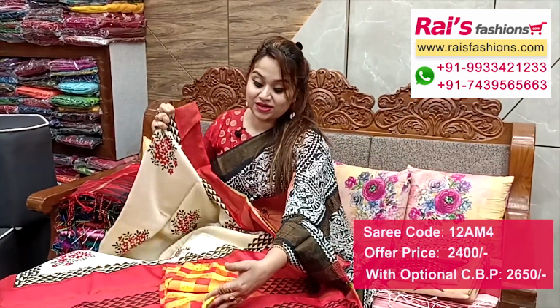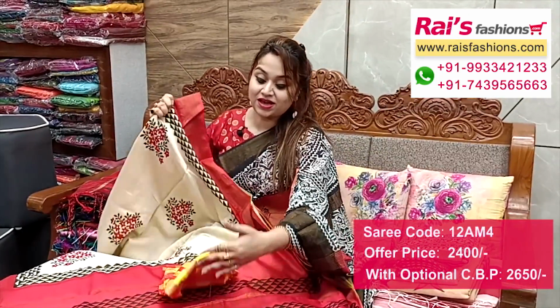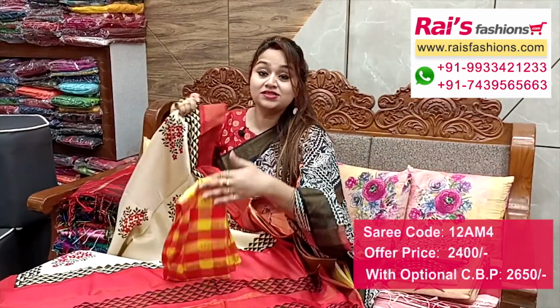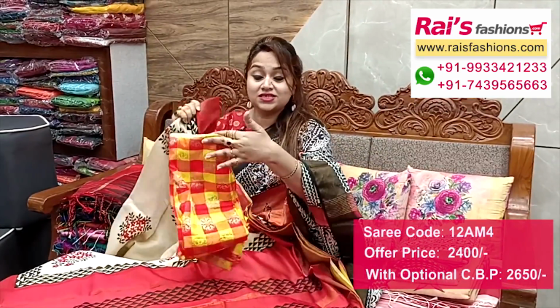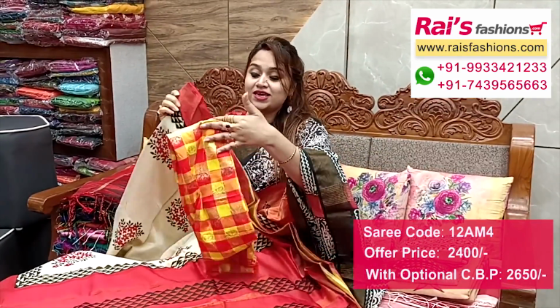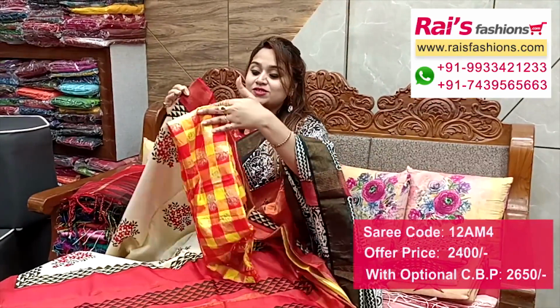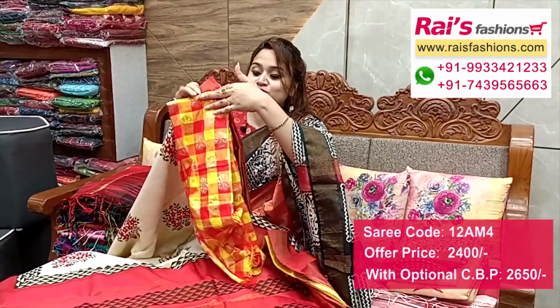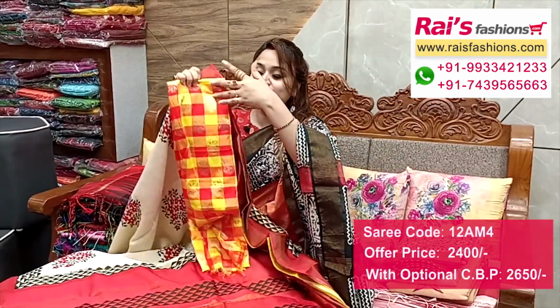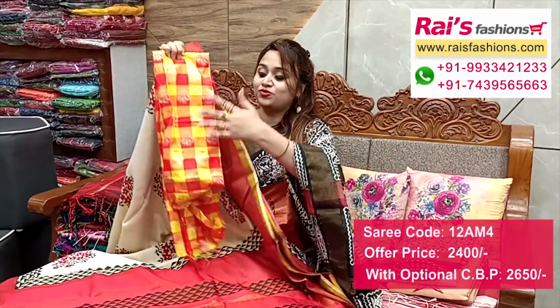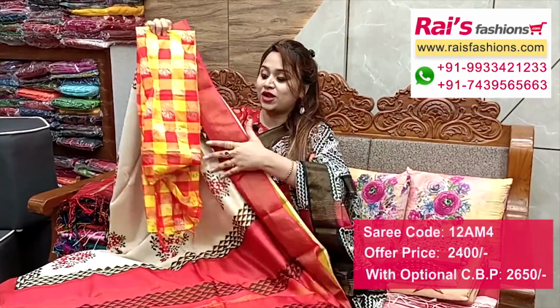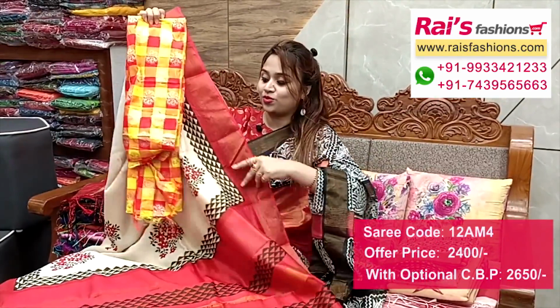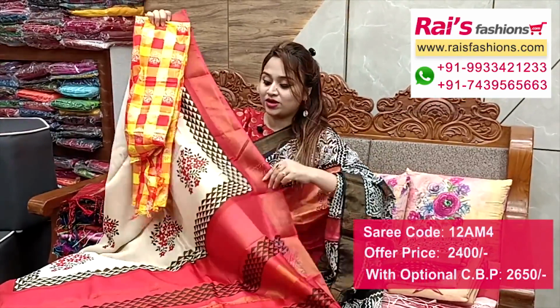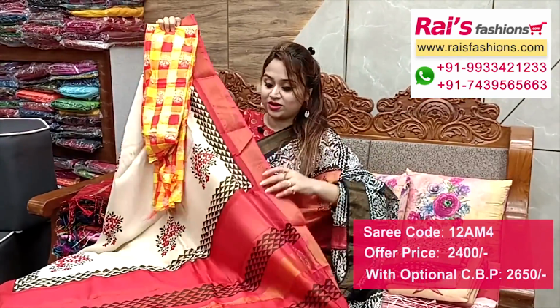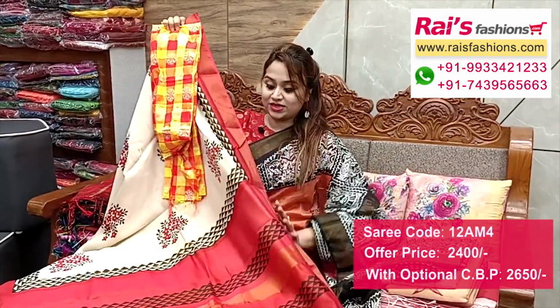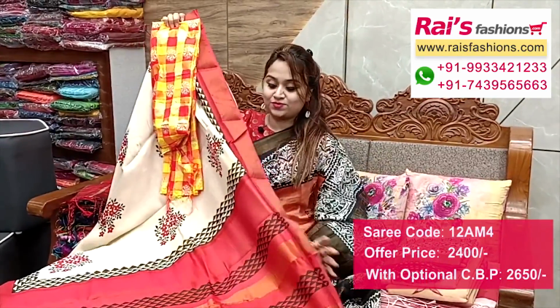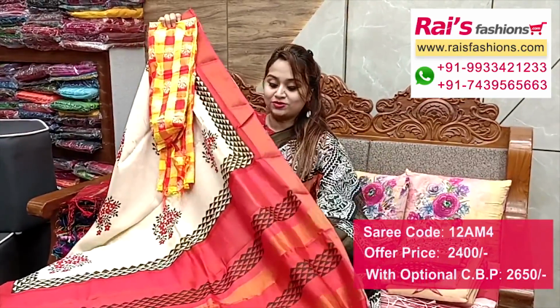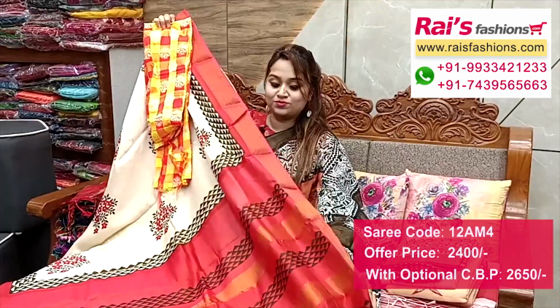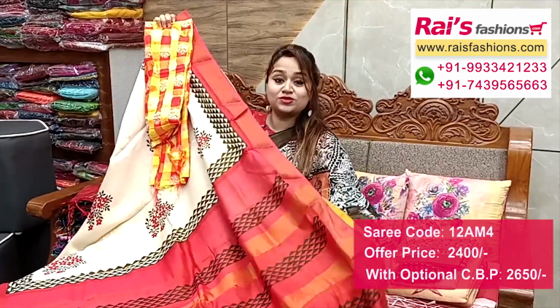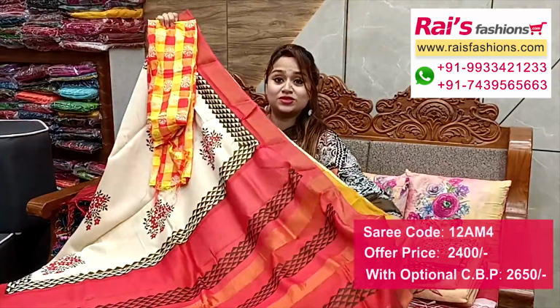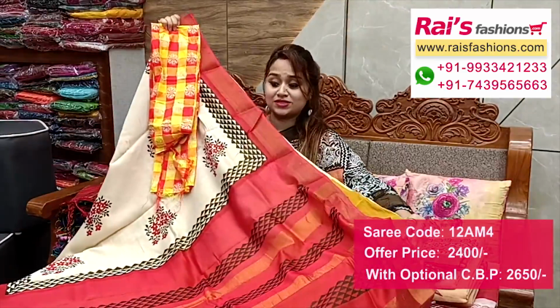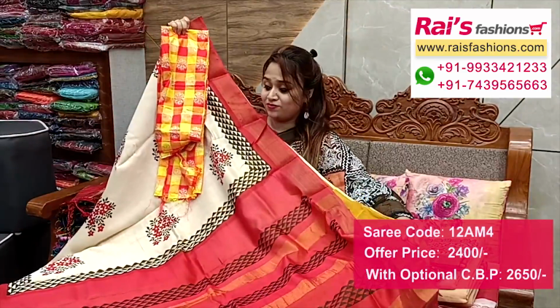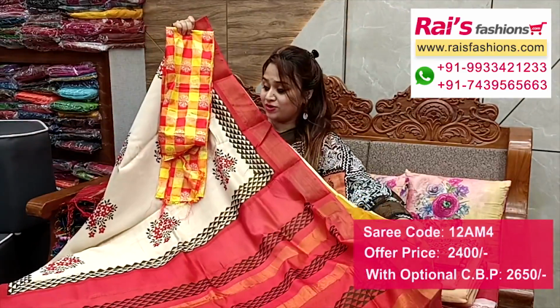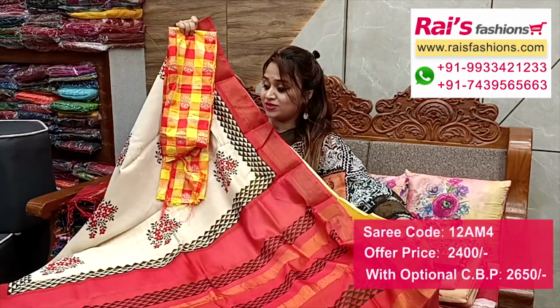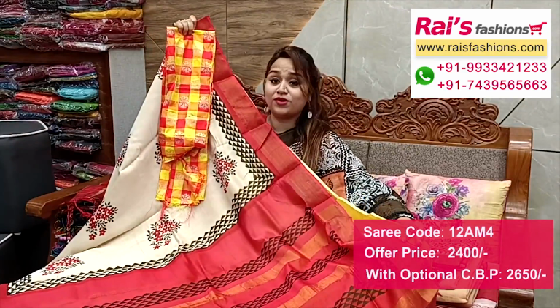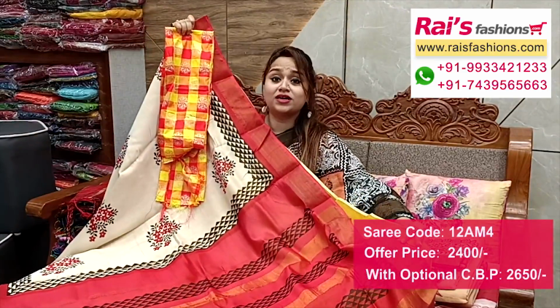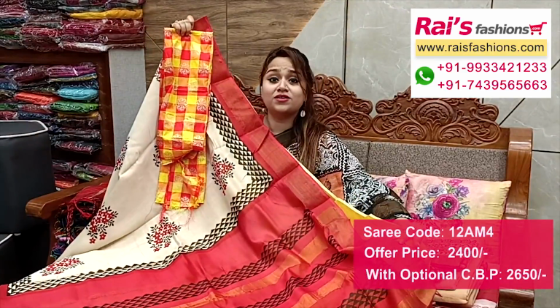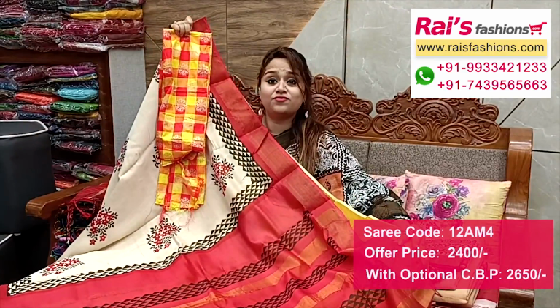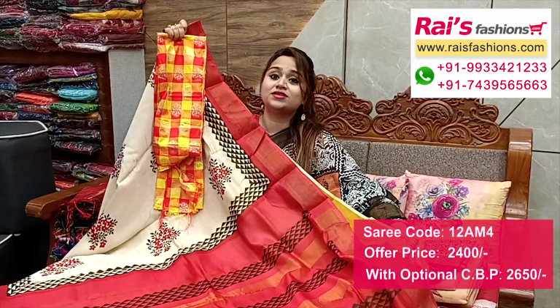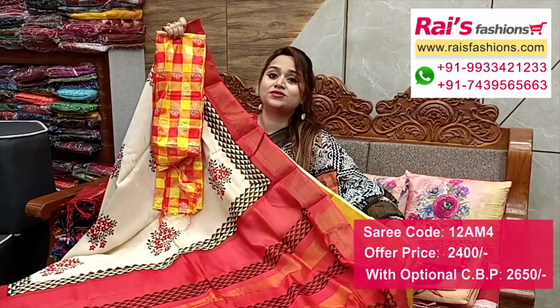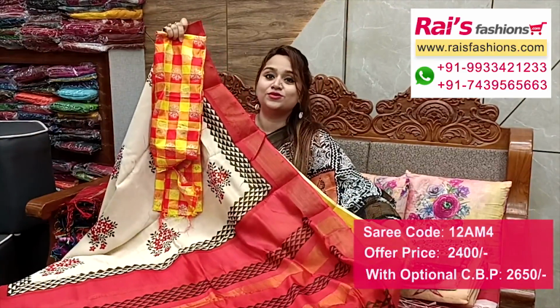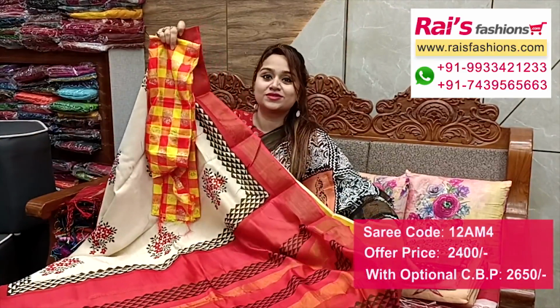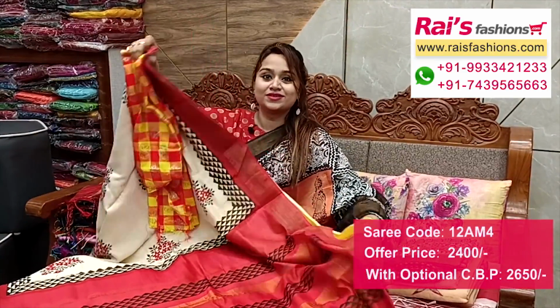I suggest this silk material checks with butta work contrast blouse piece for your smart and fresh looks.